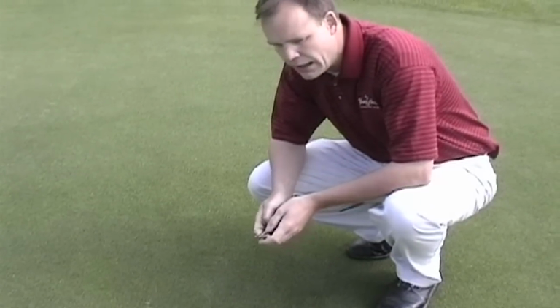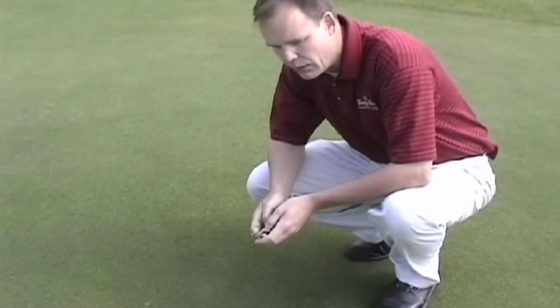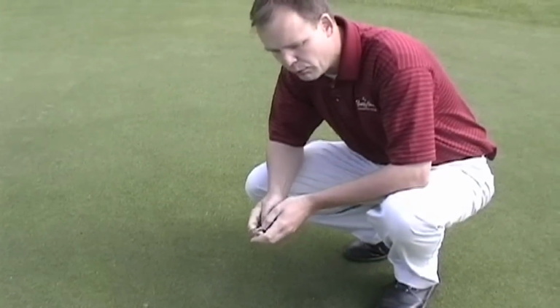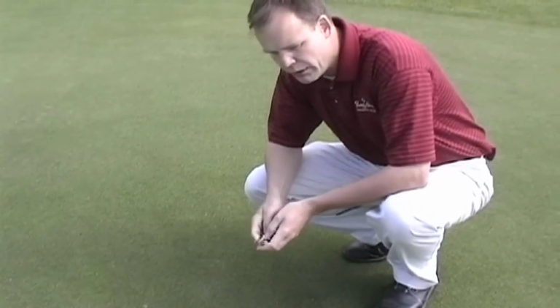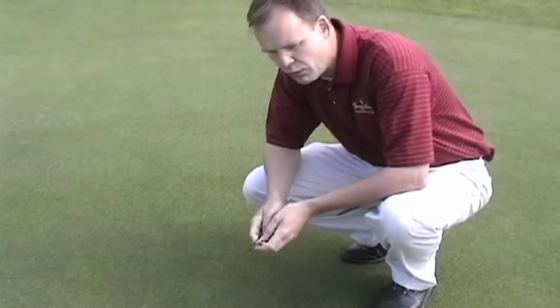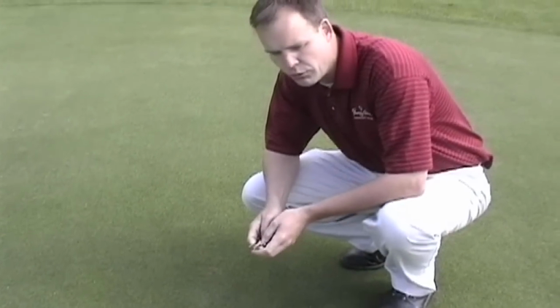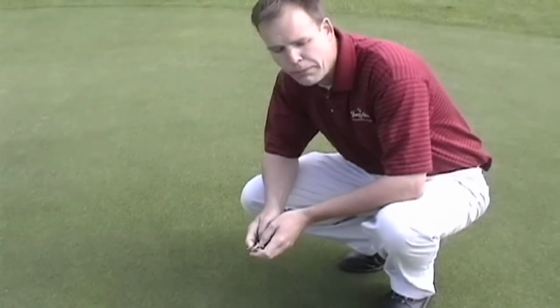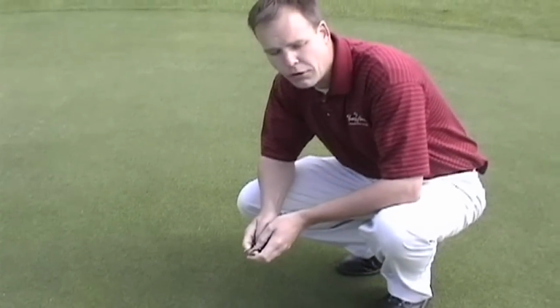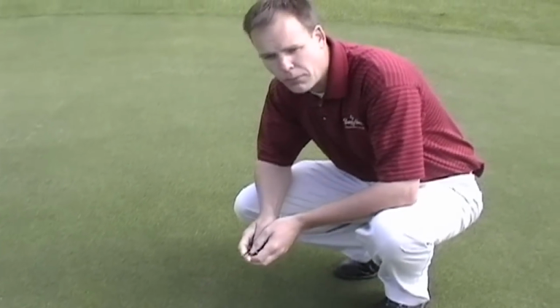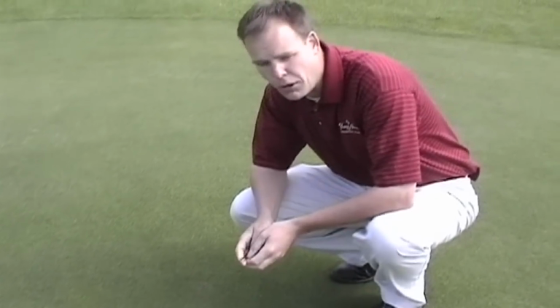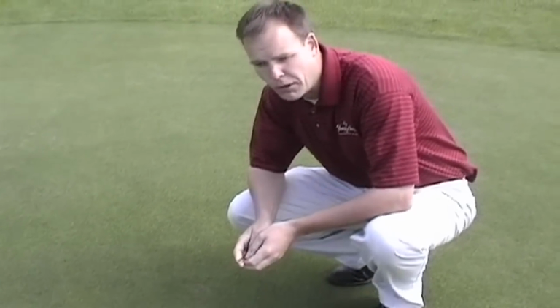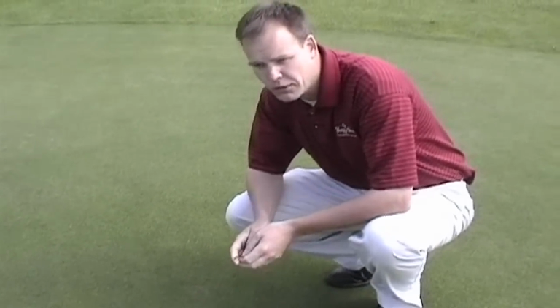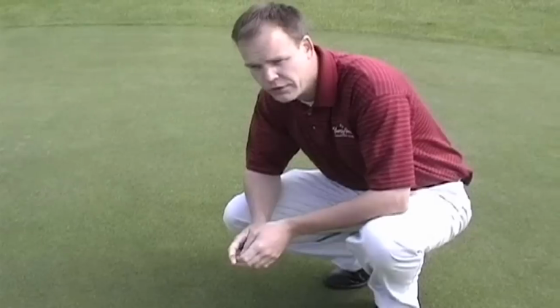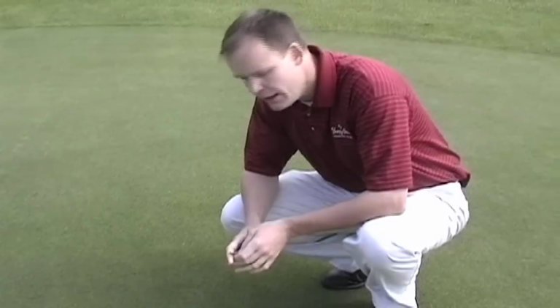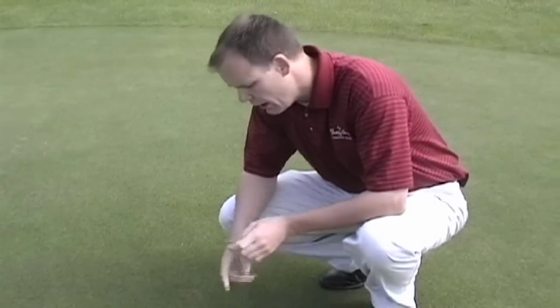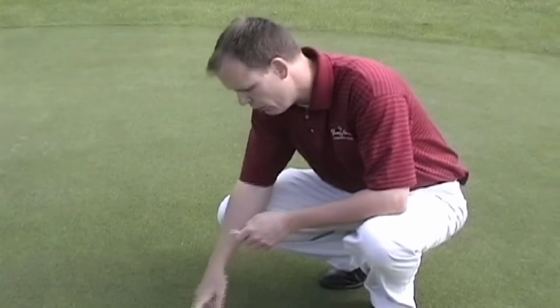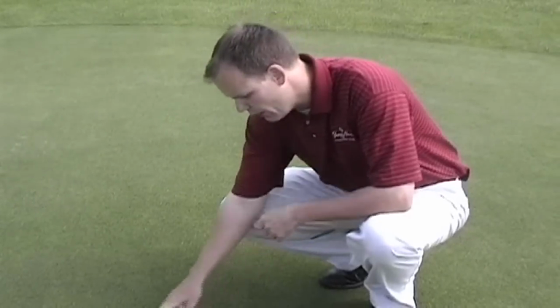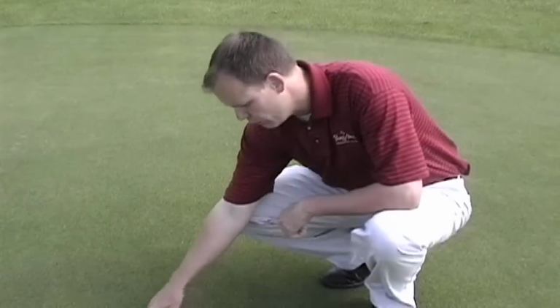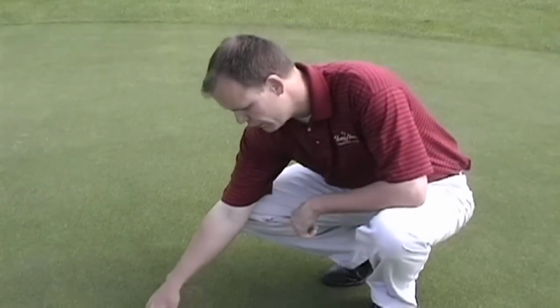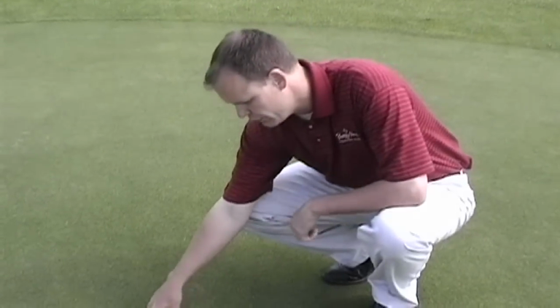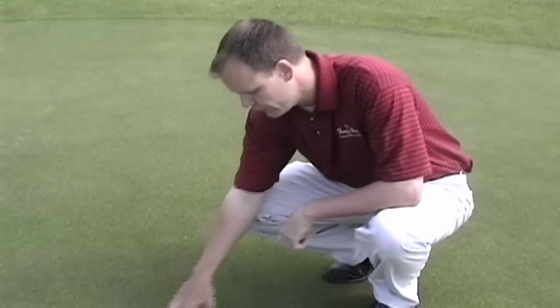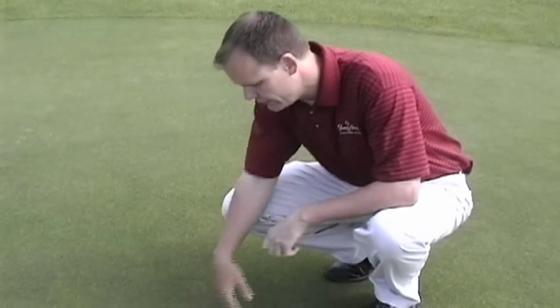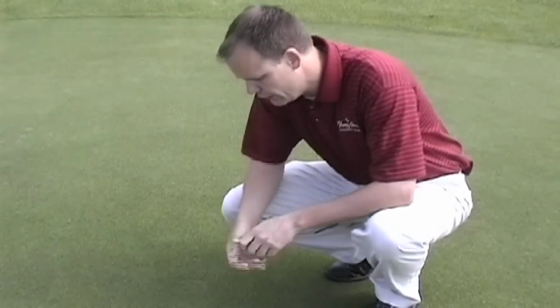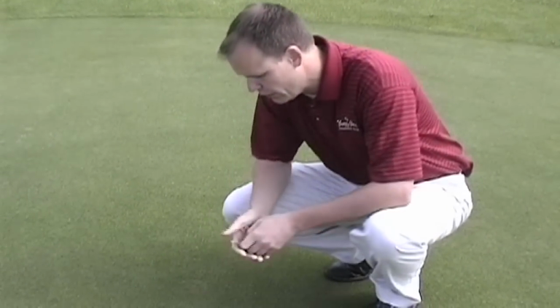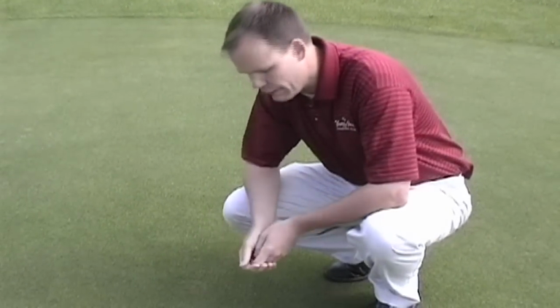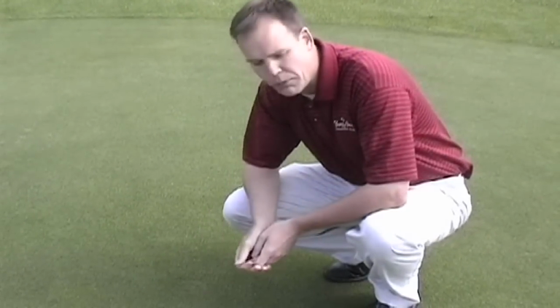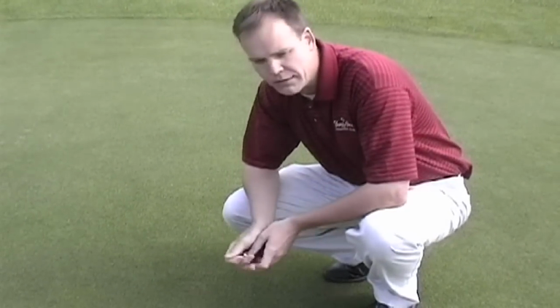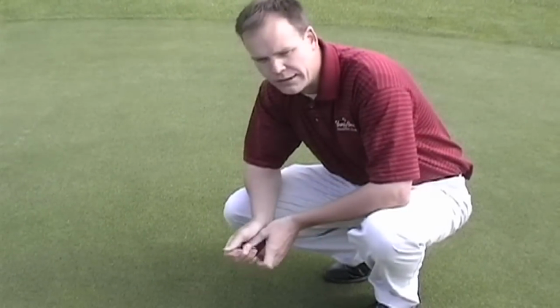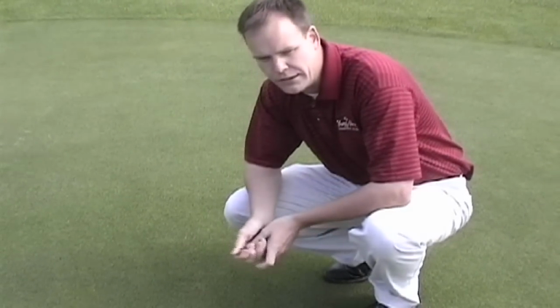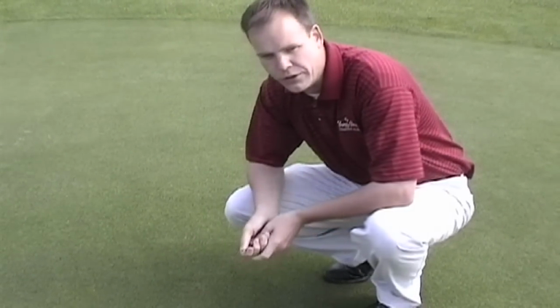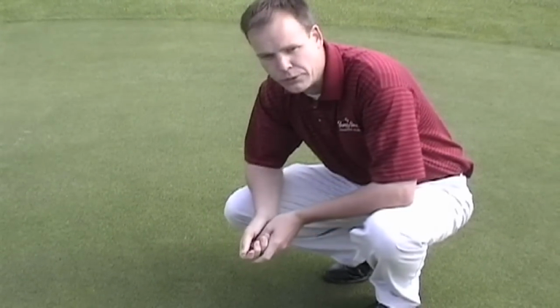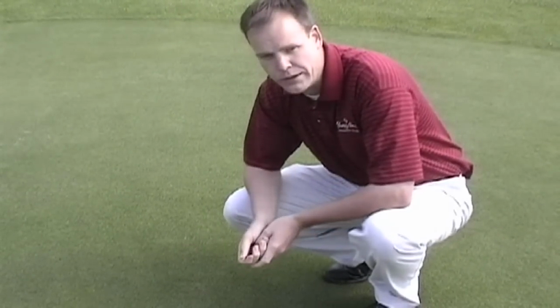We really want to repair our ball marks. Otherwise, we're going to just continue to have spots like these on the greens.